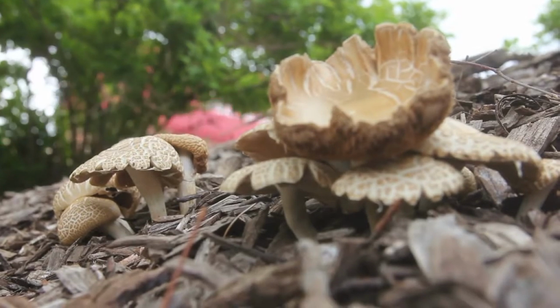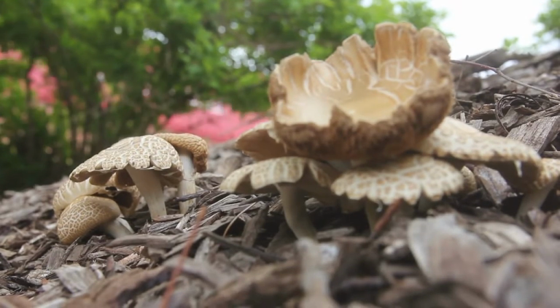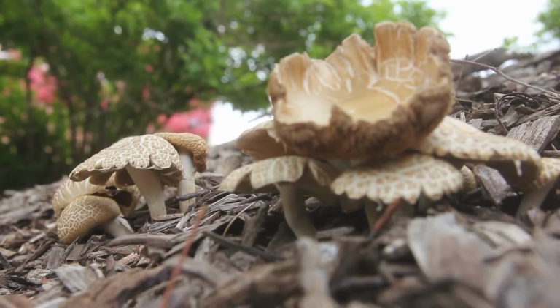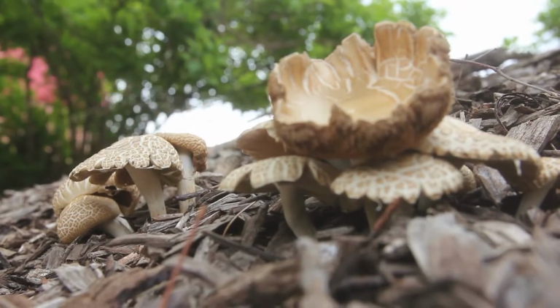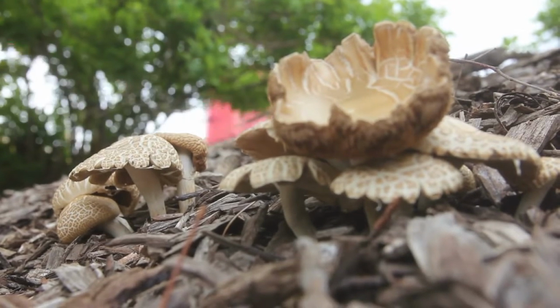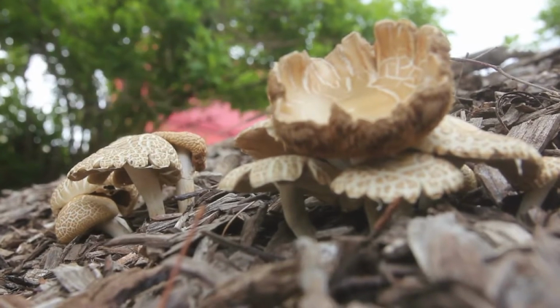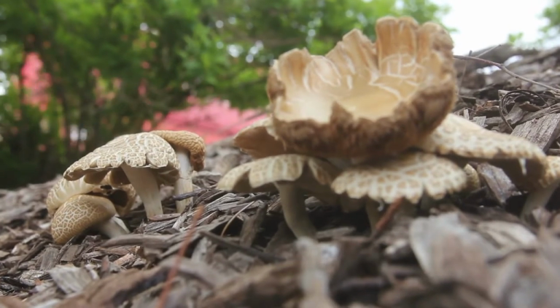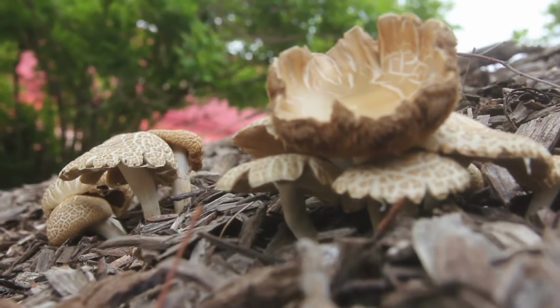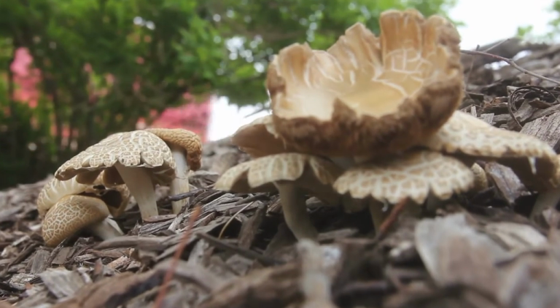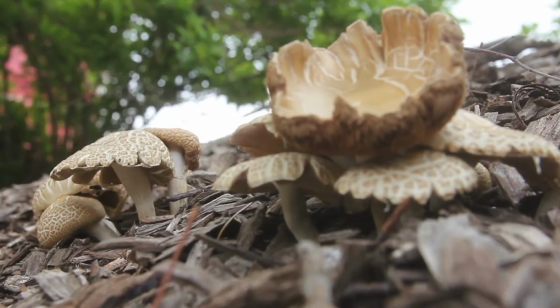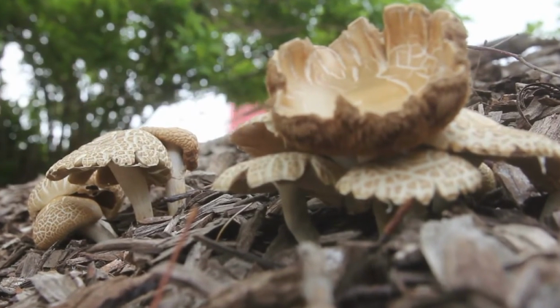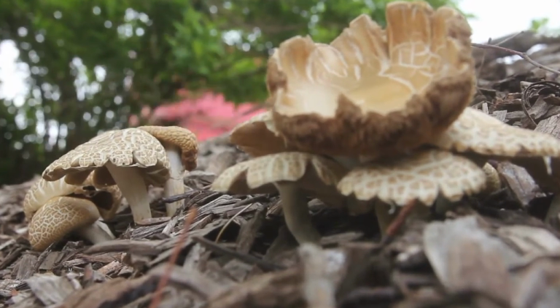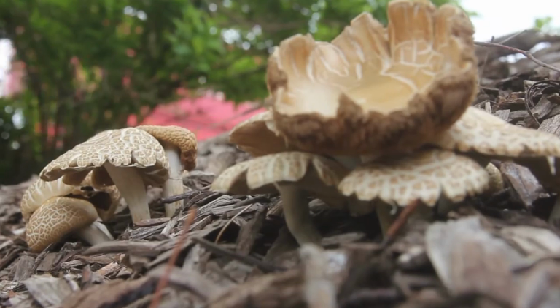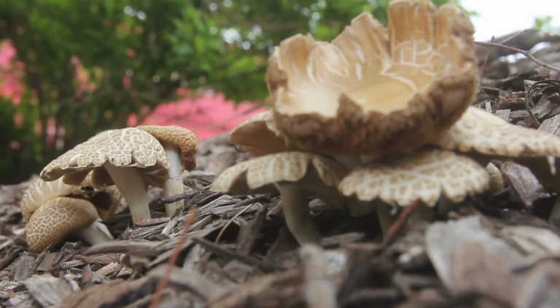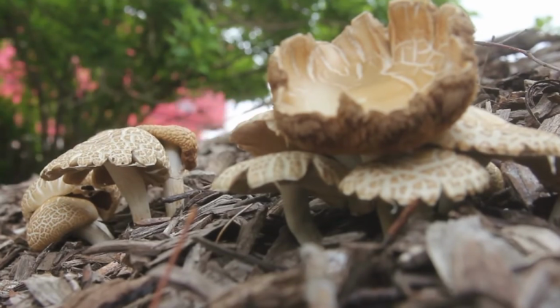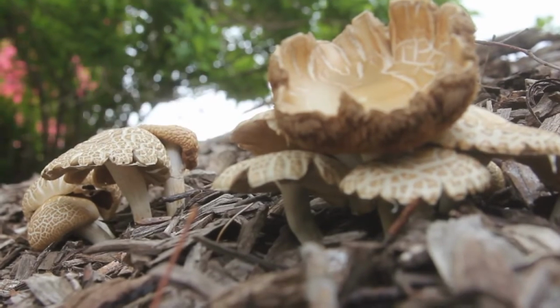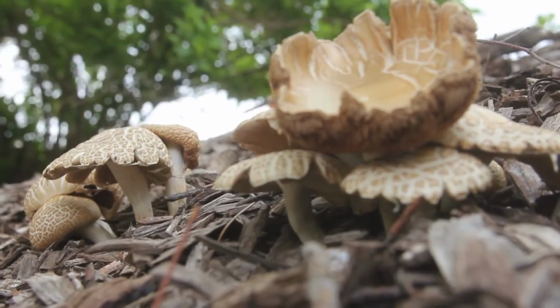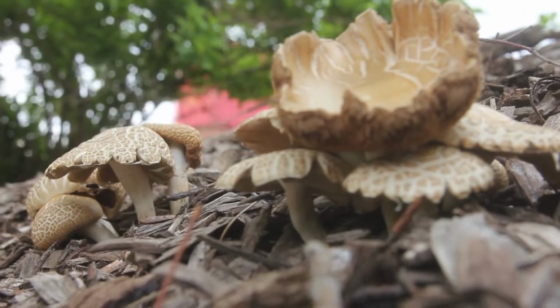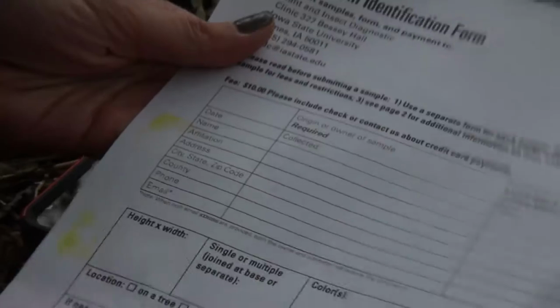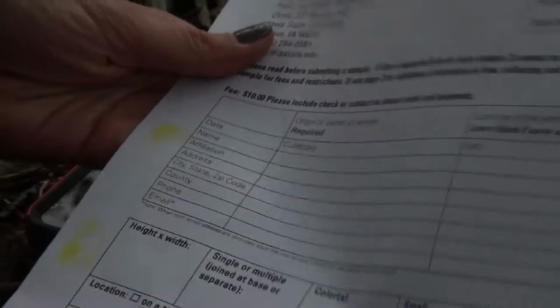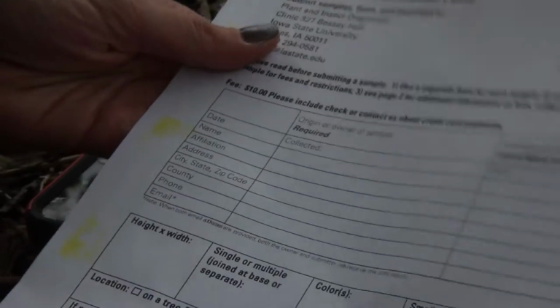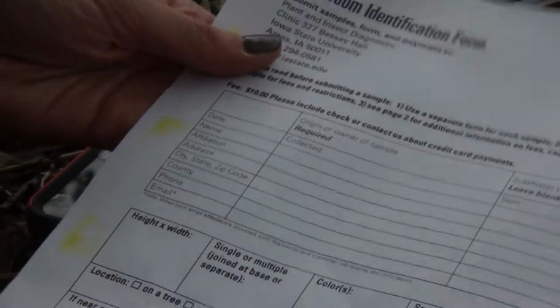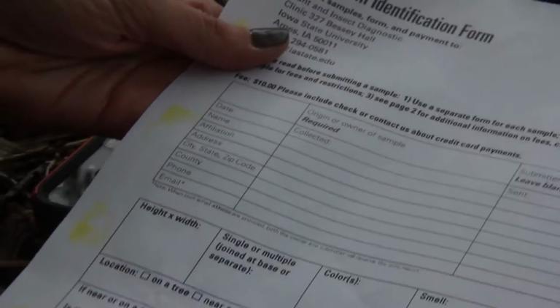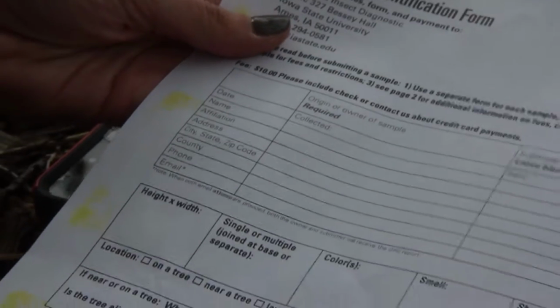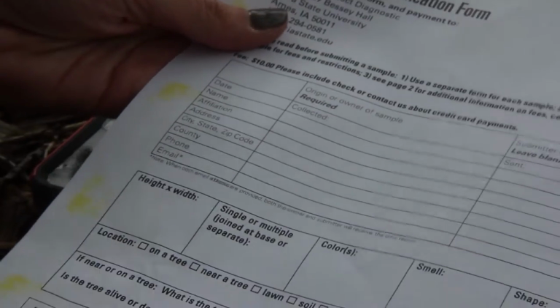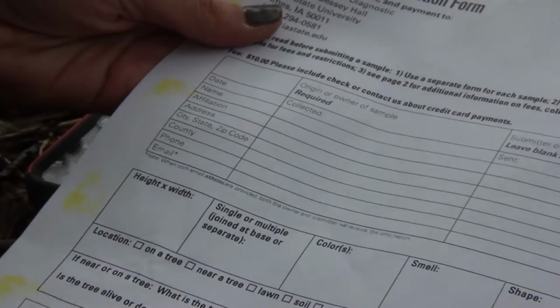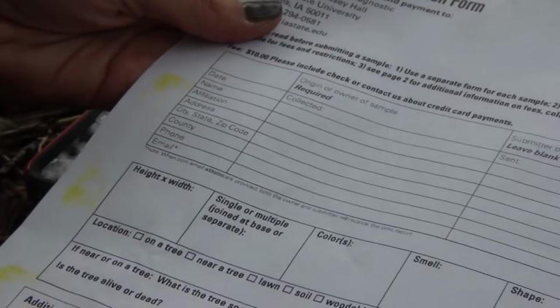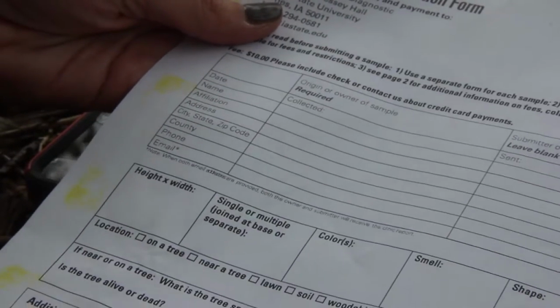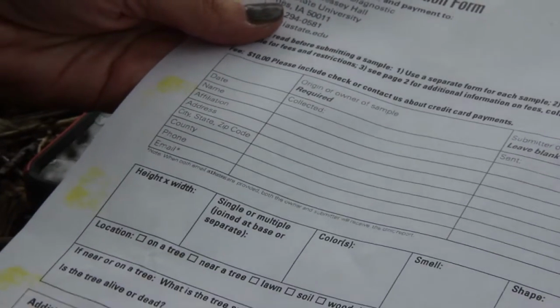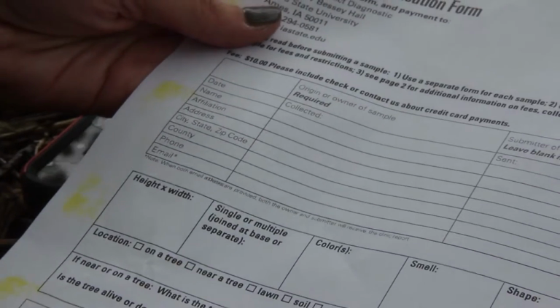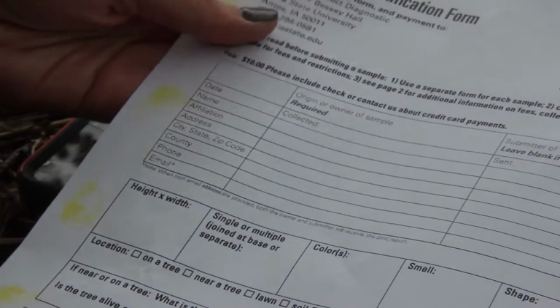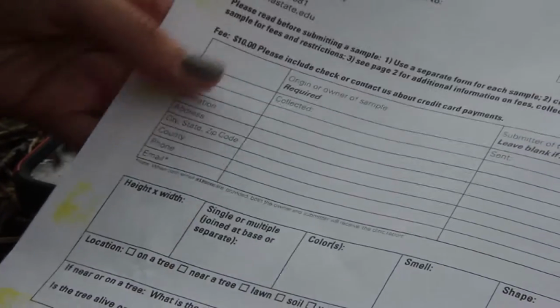First, make sure that you fill out all the information — your information, your phone number, your email — so that we can contact you.